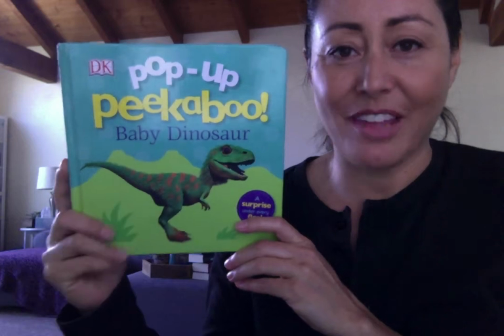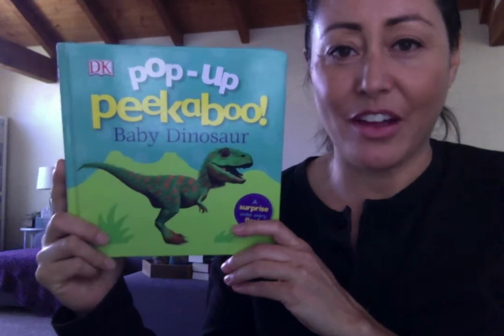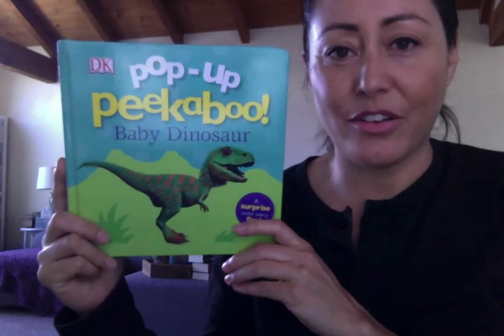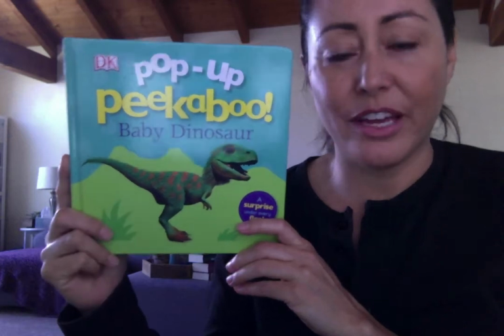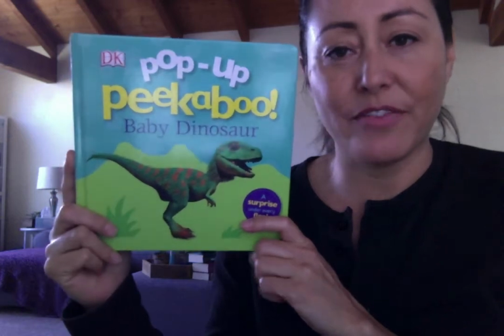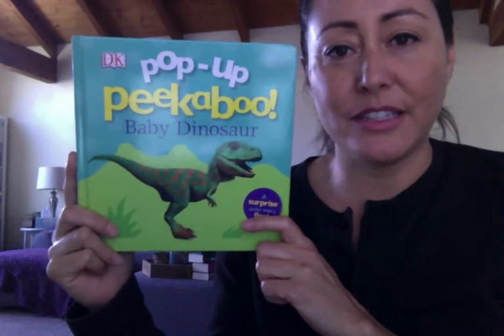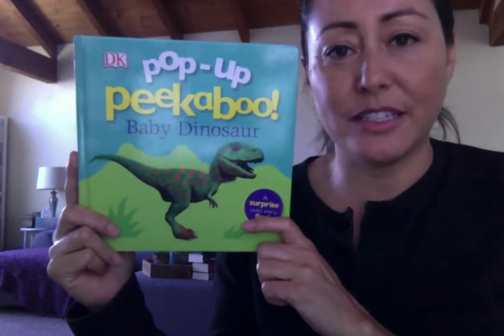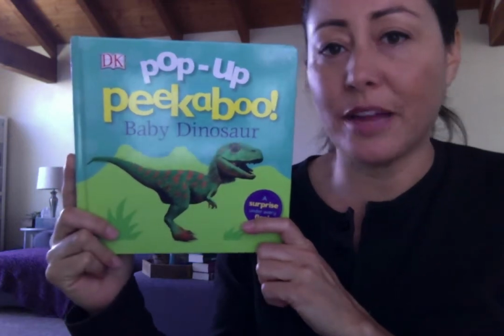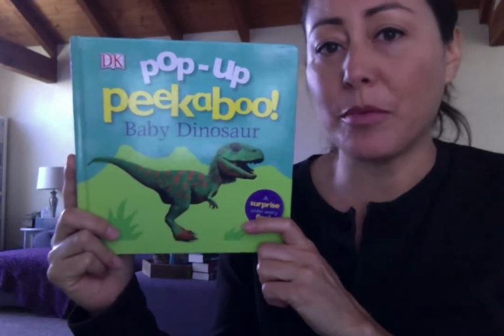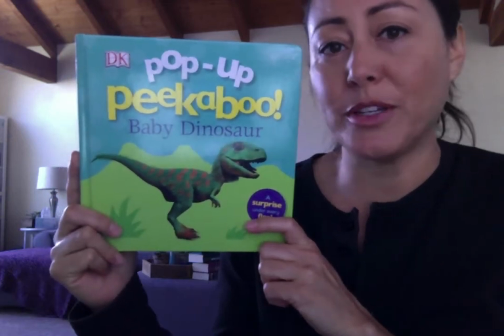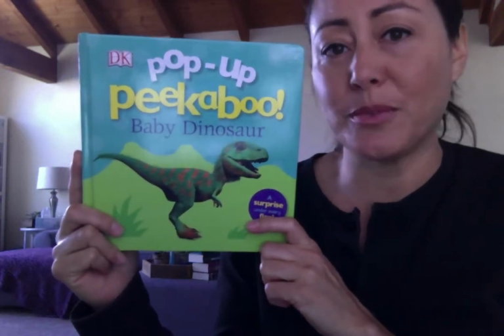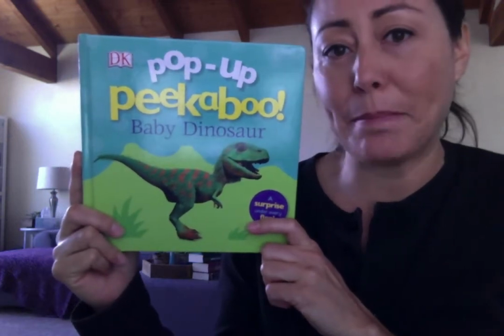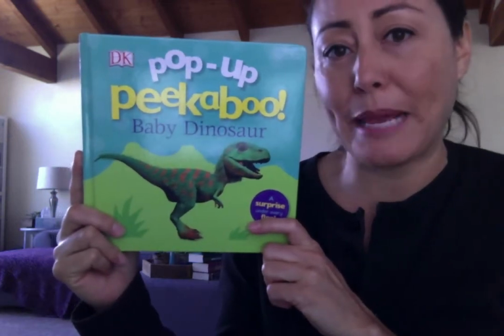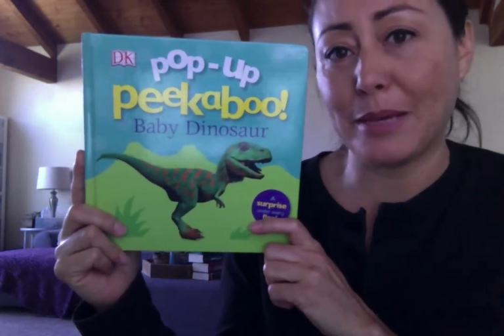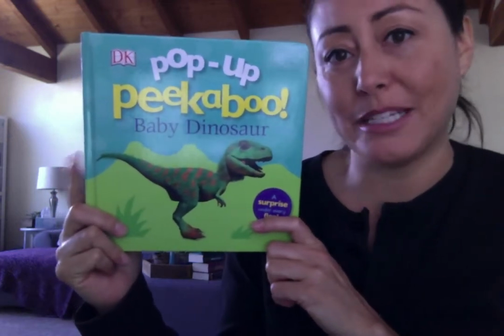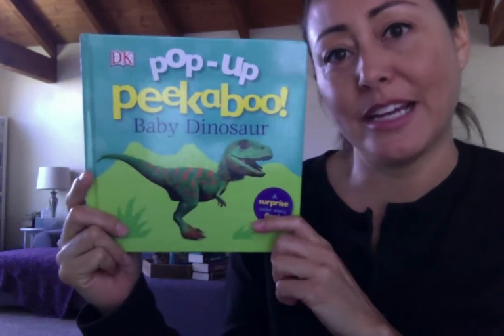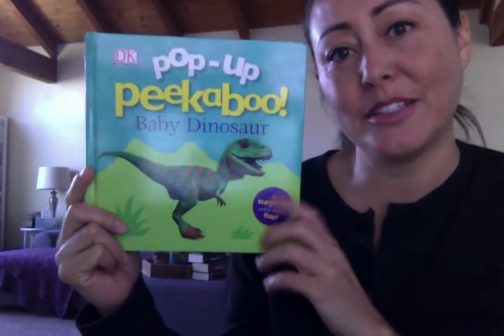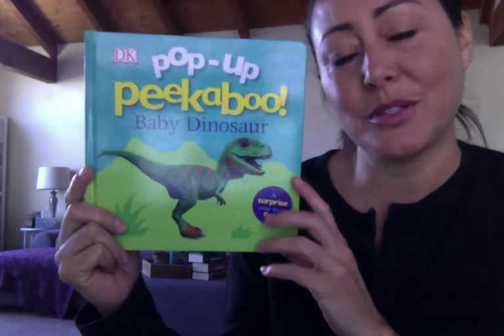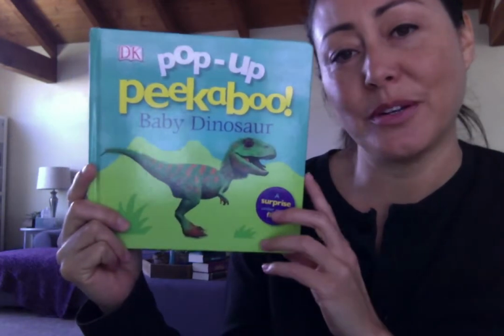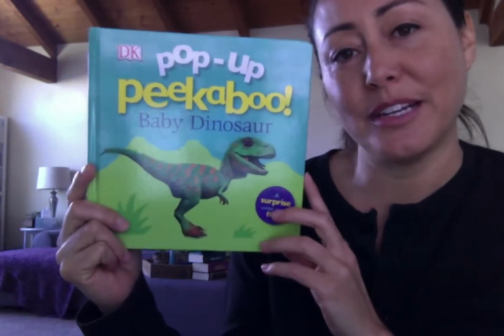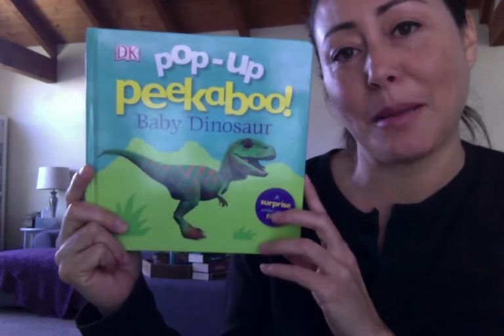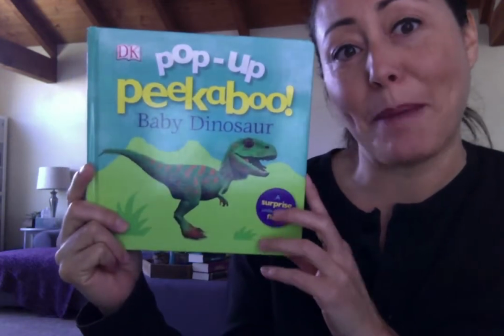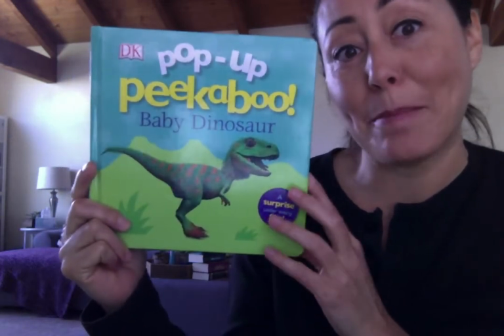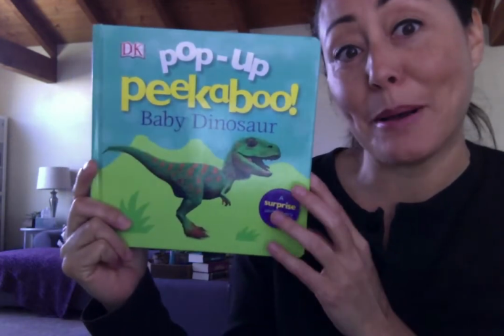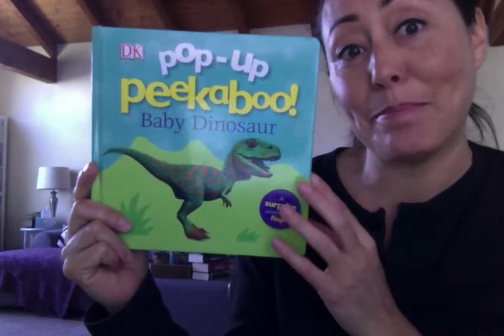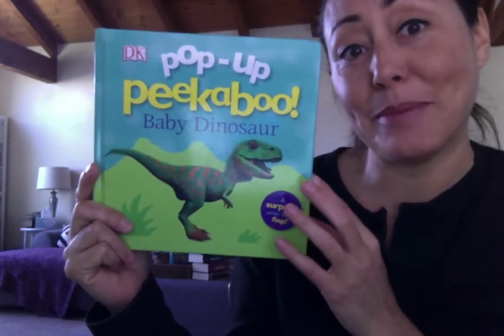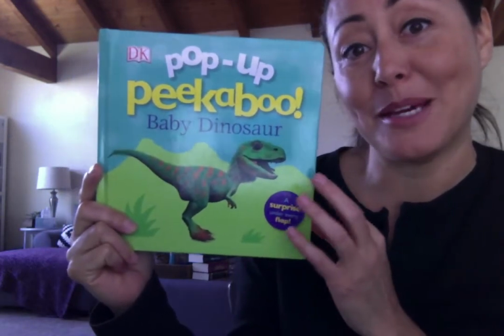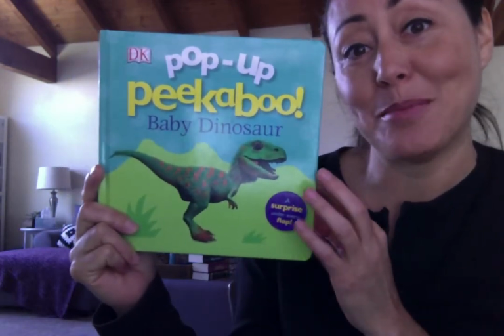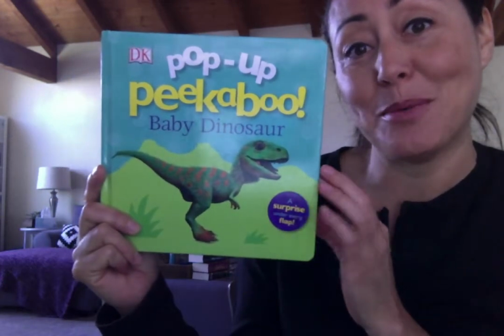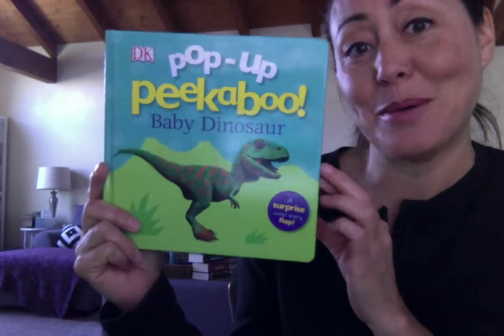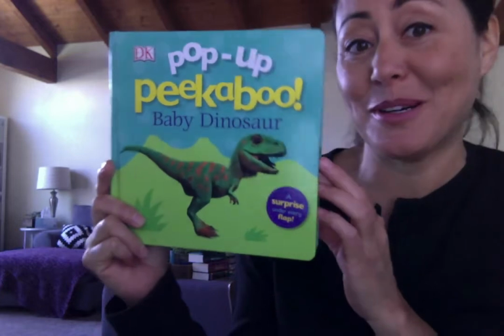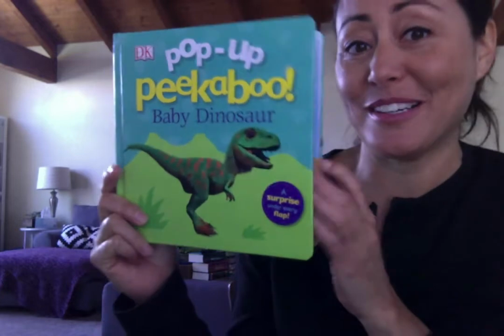Okay friends, today I'm going to read Baby Dinosaur. It's a pop-up peek-a-boo book.